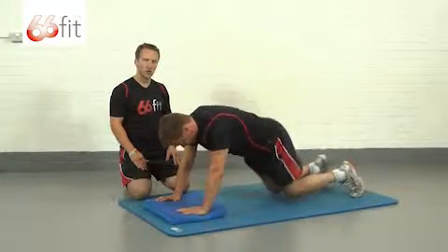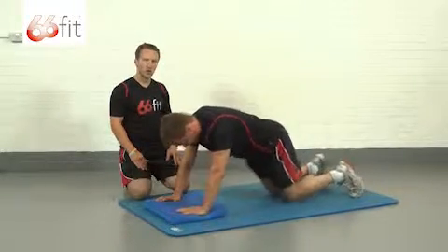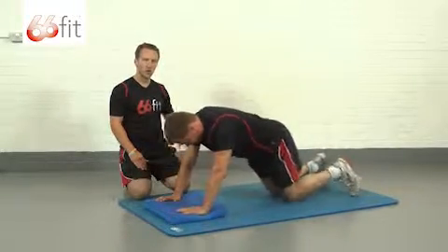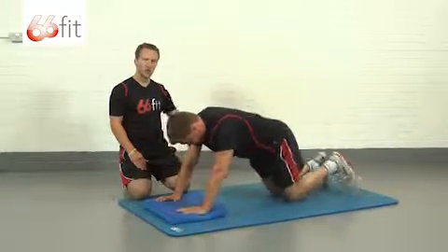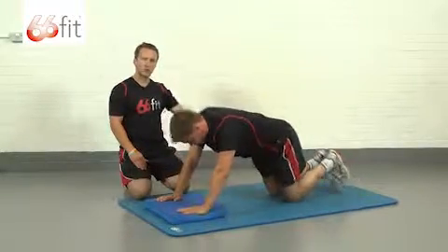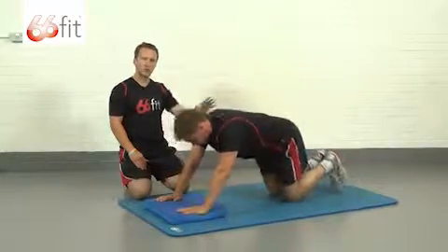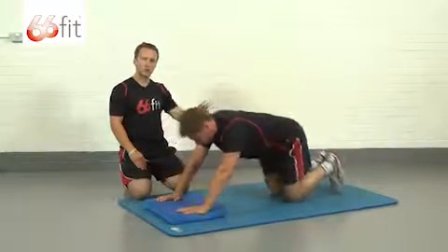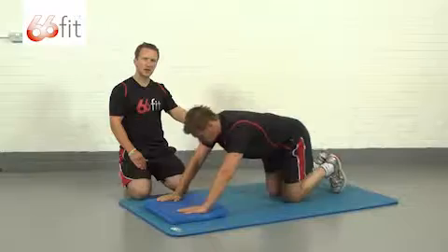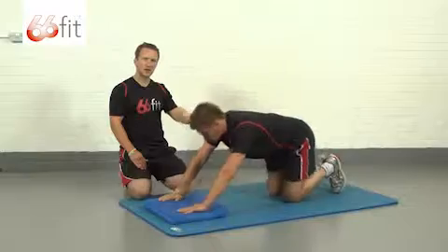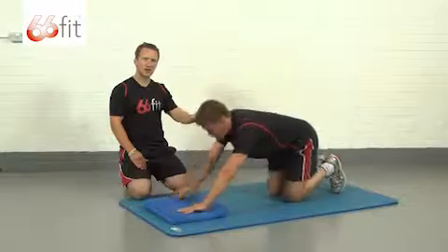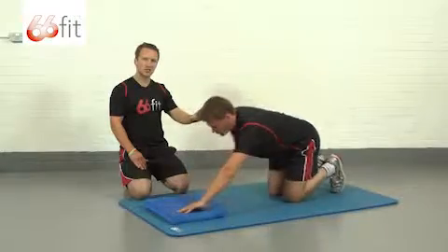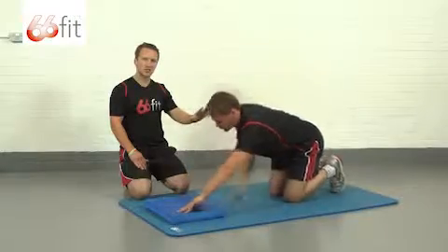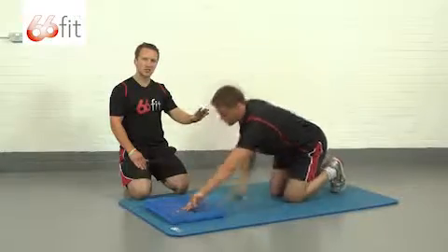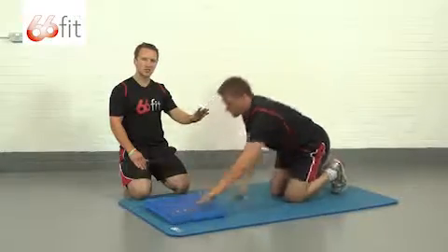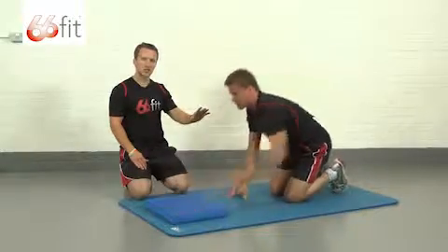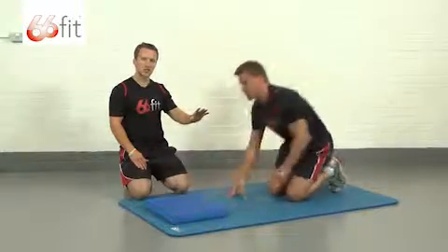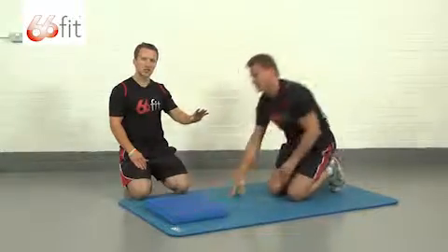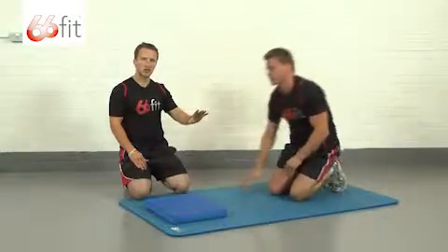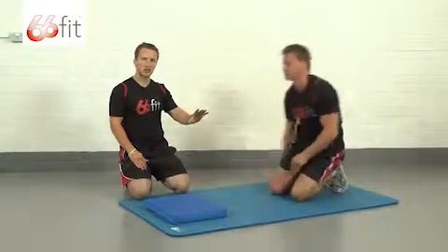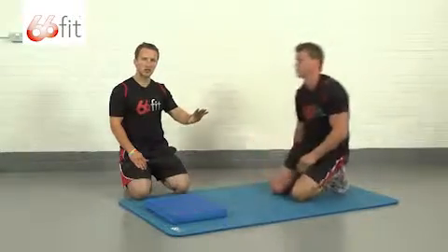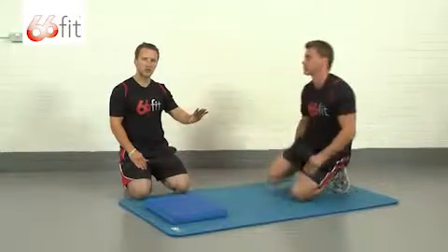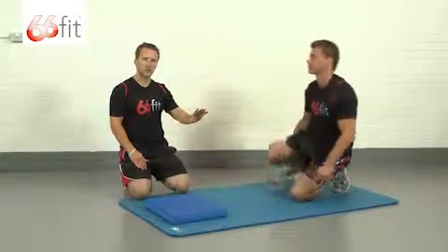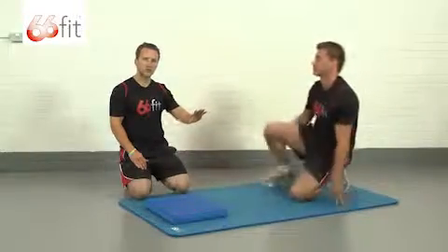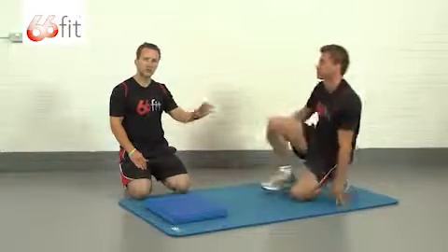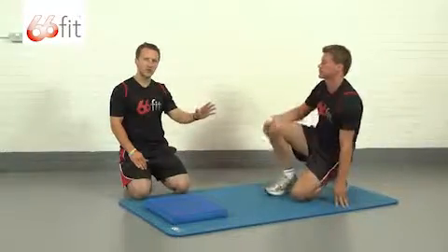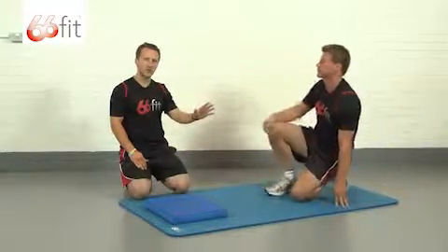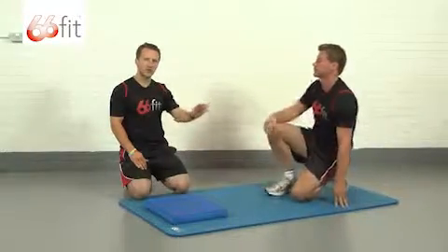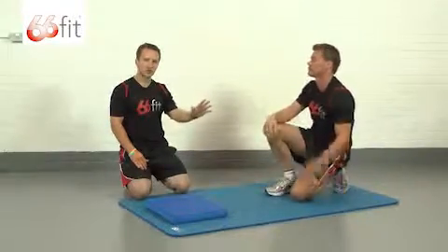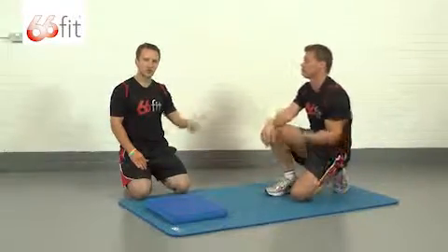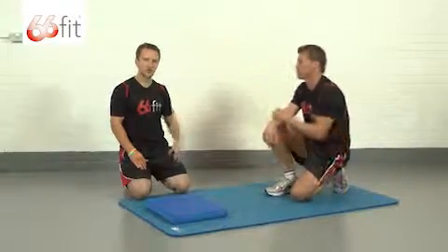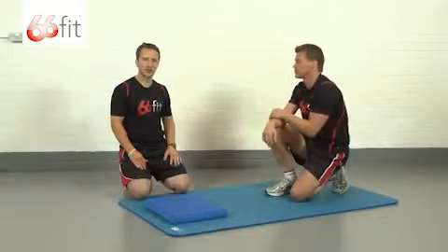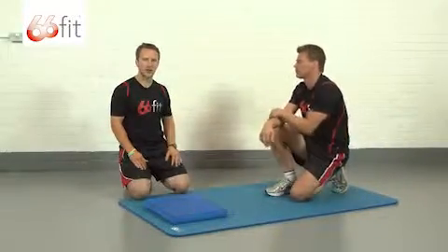With both of these variations of the press-up, you're looking to perform fifteen to twenty reps.